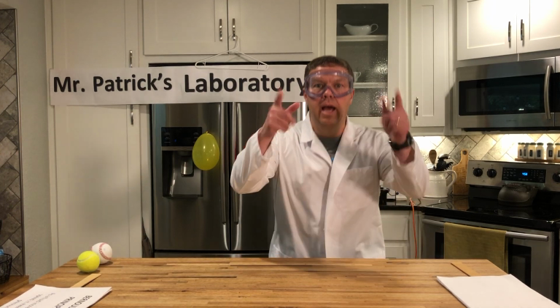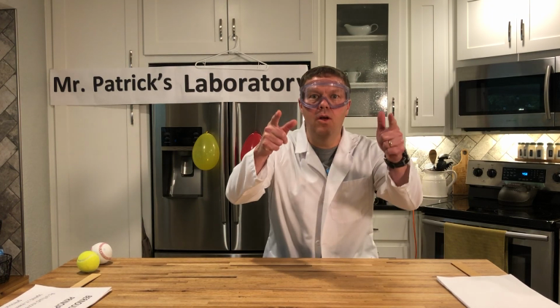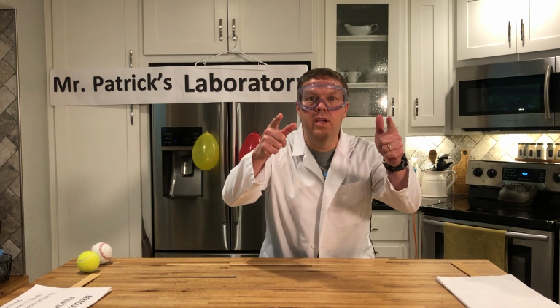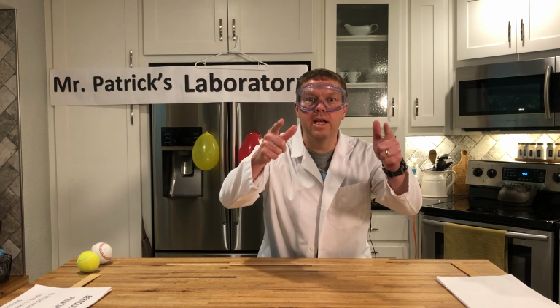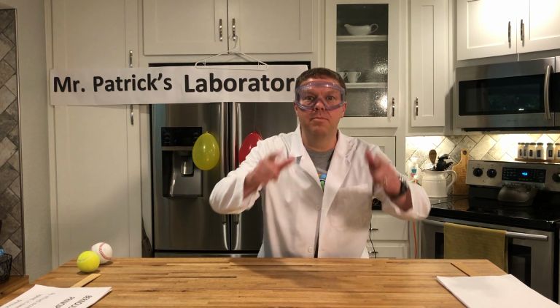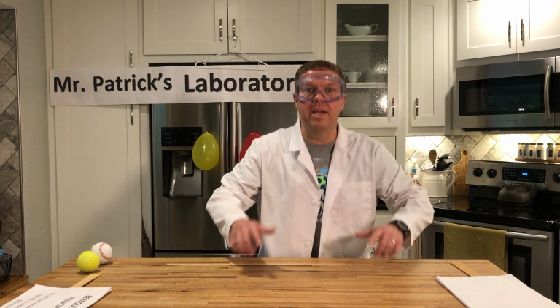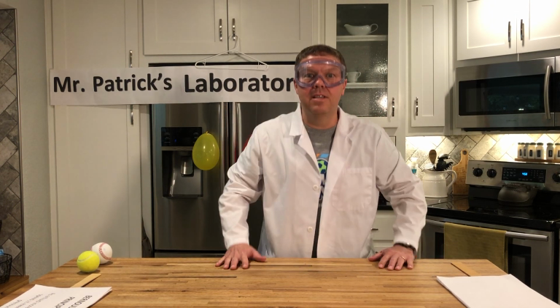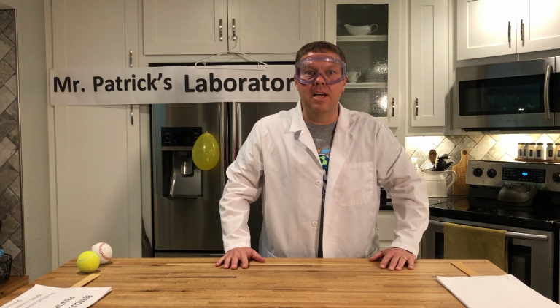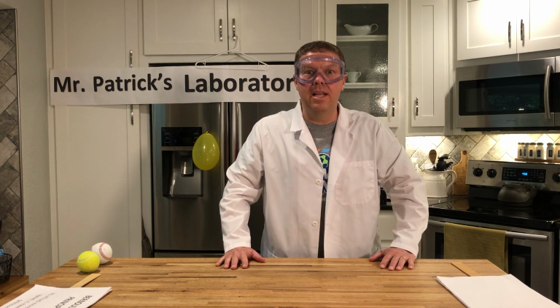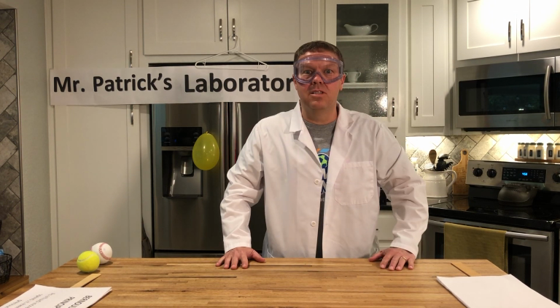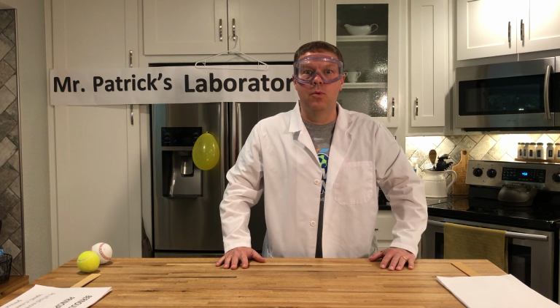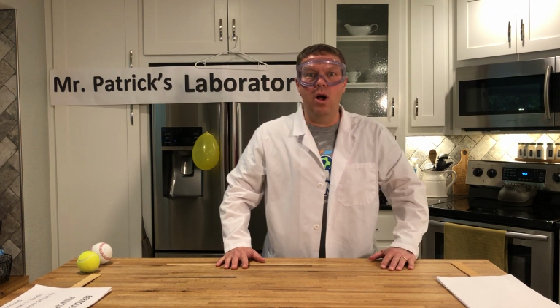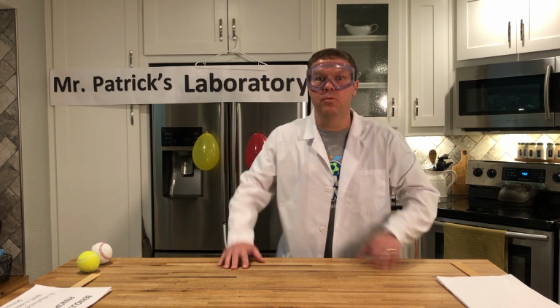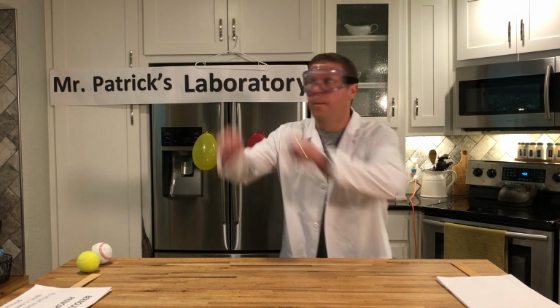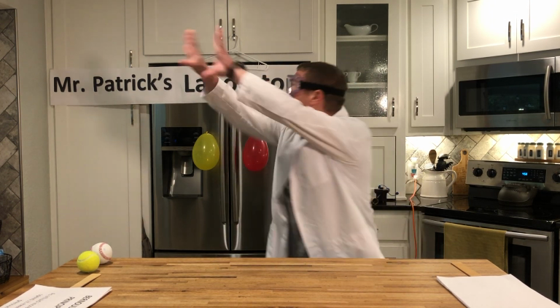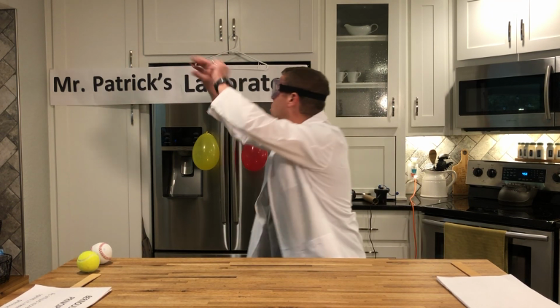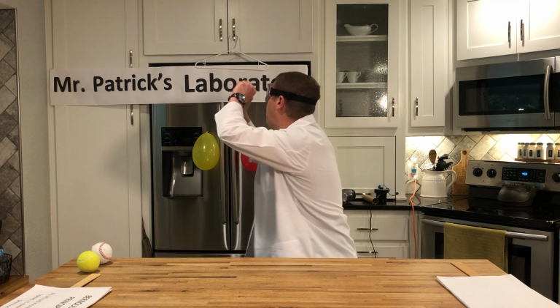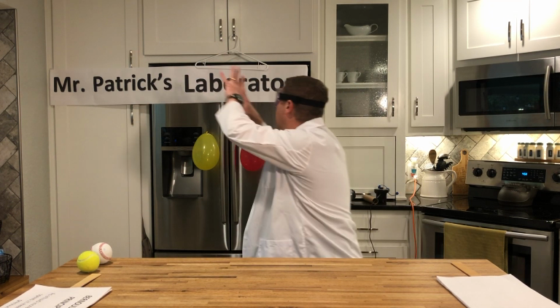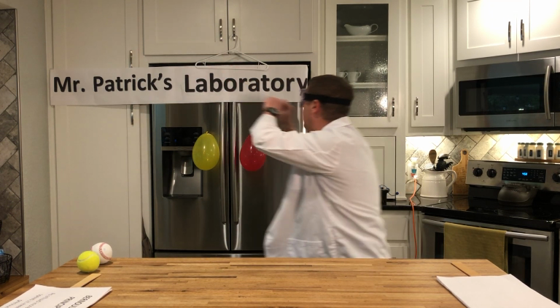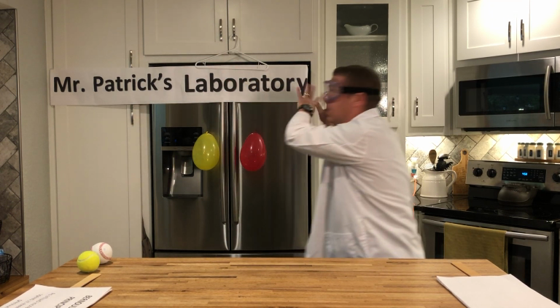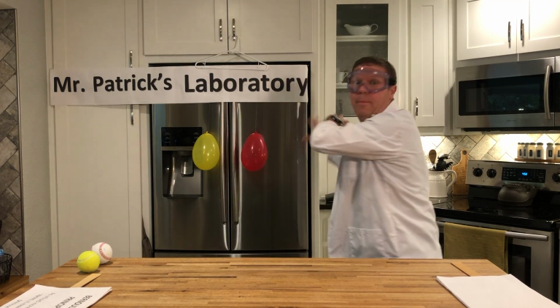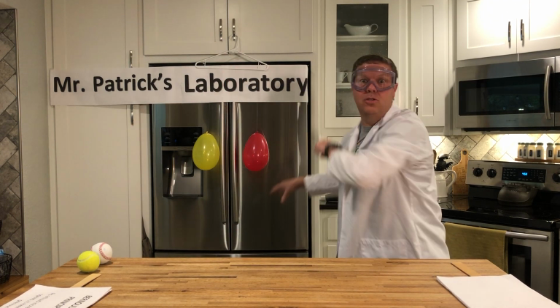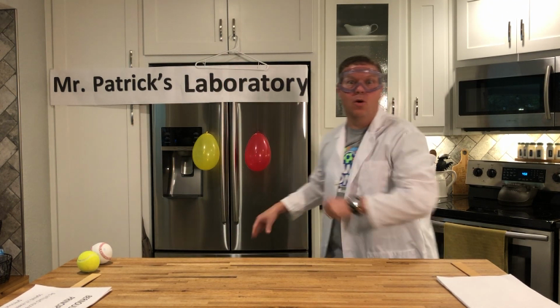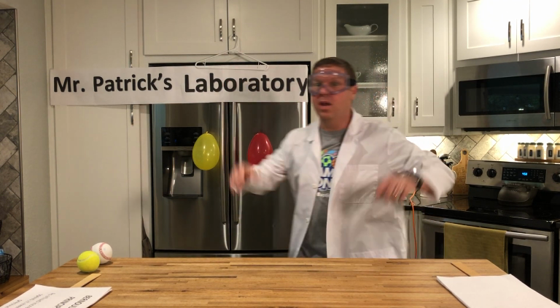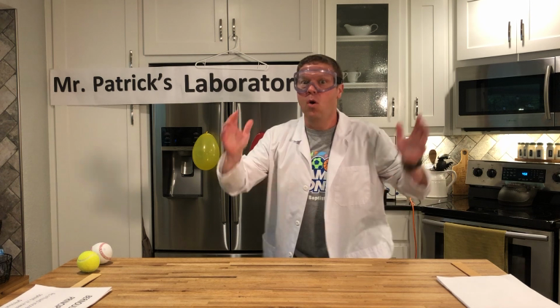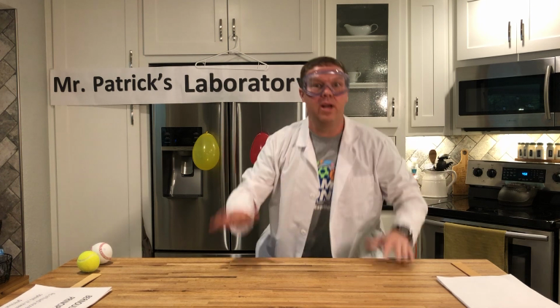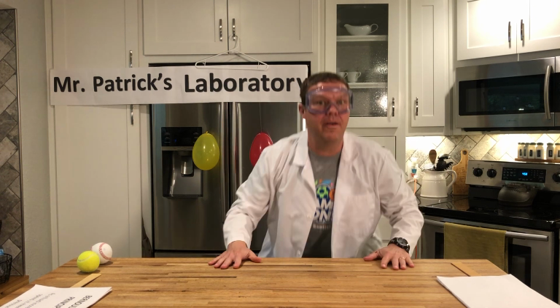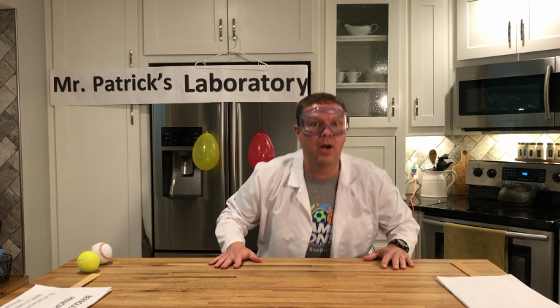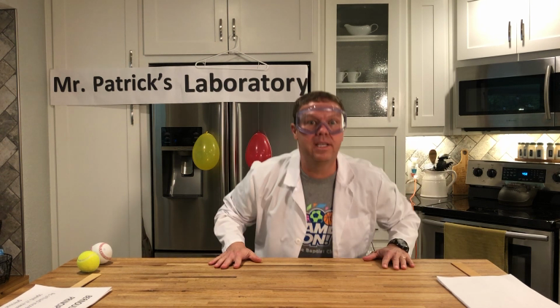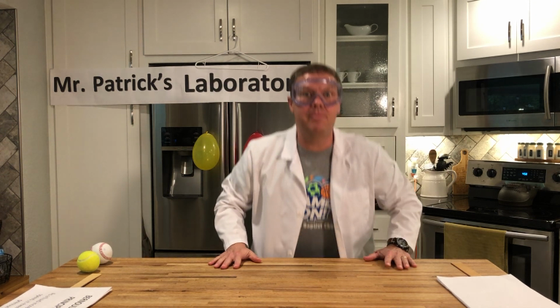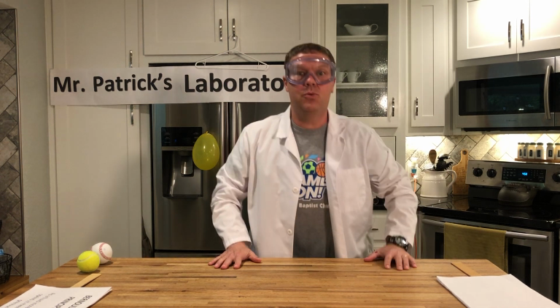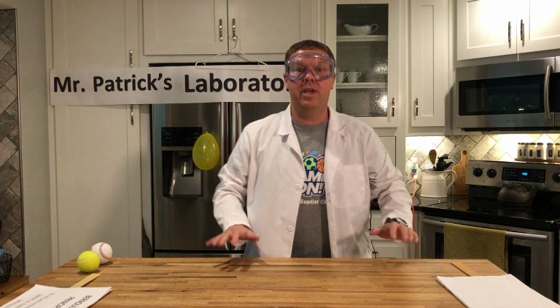Hello, kids, my young scientists, and welcome to Mr. Patrick's Laboratory. We're going to have a great time this week.